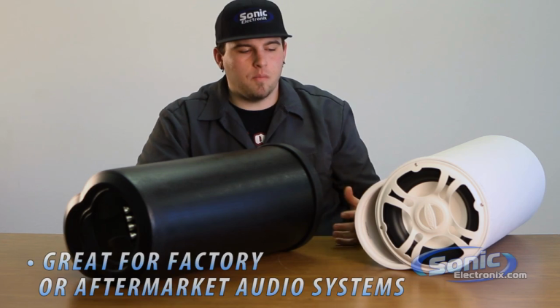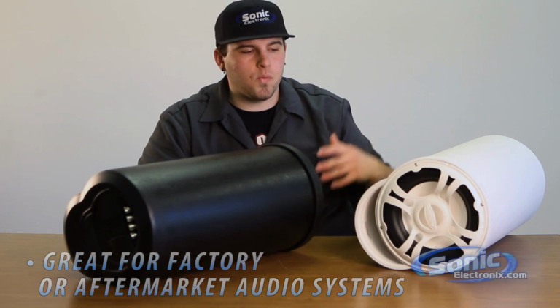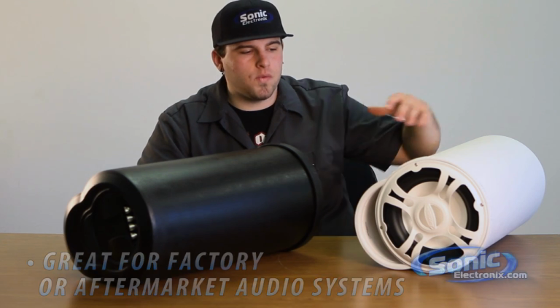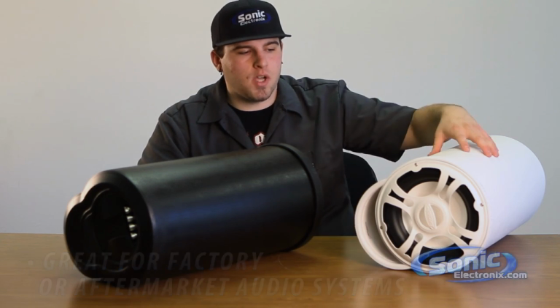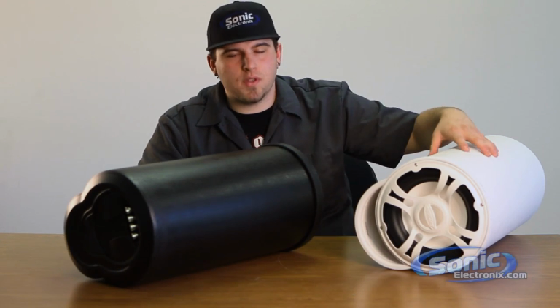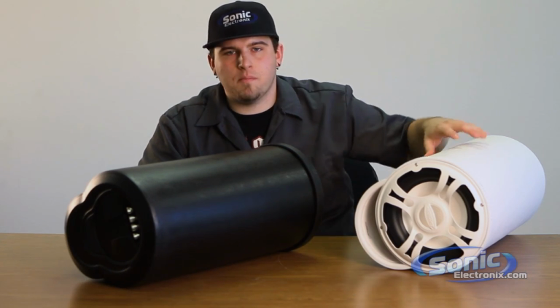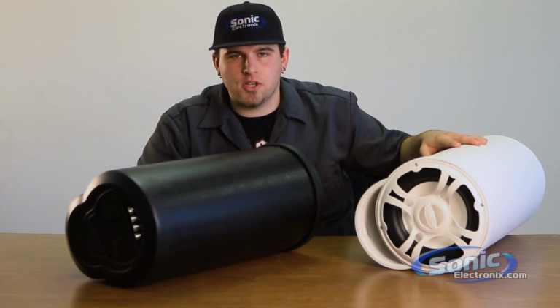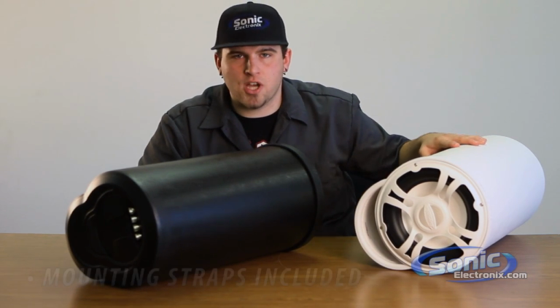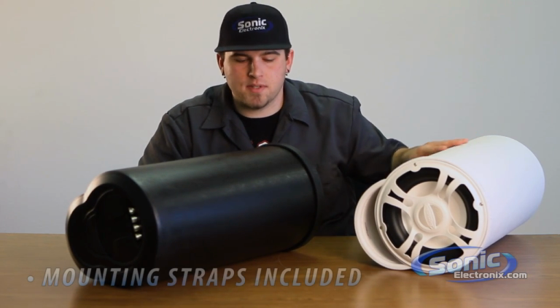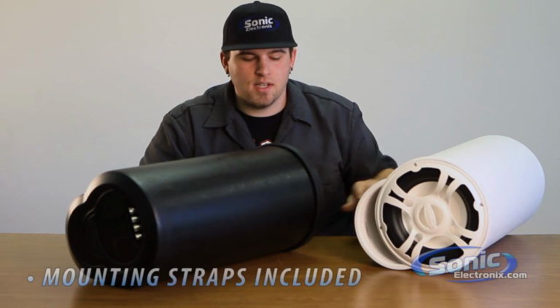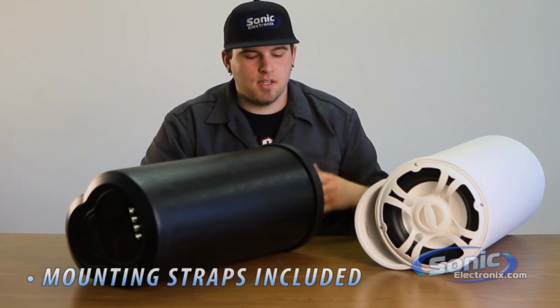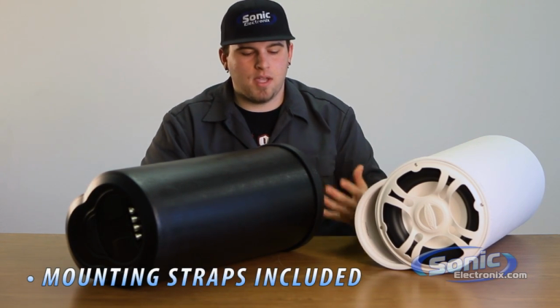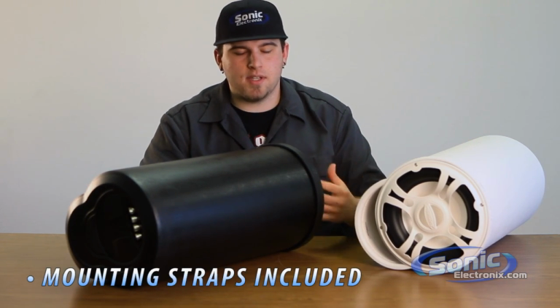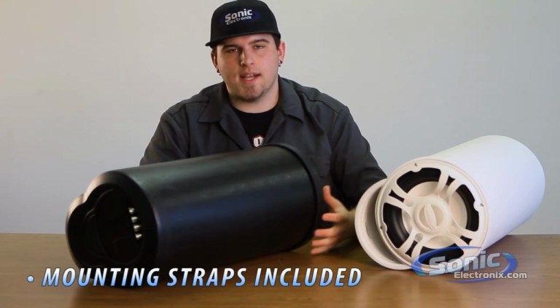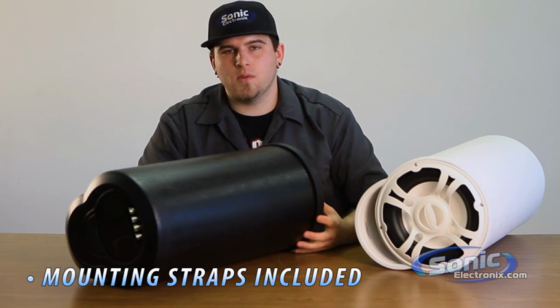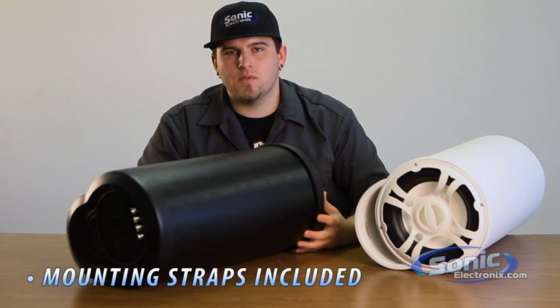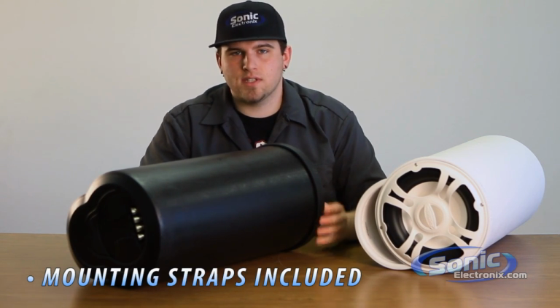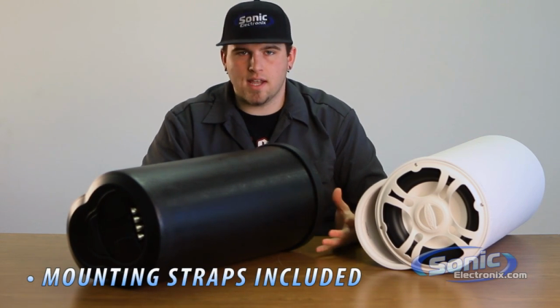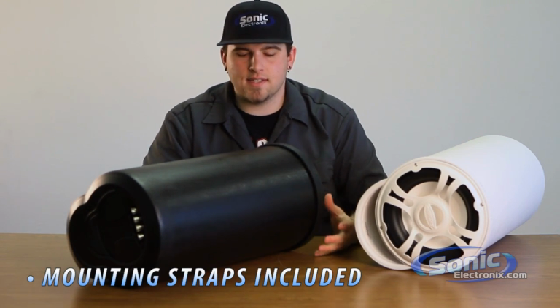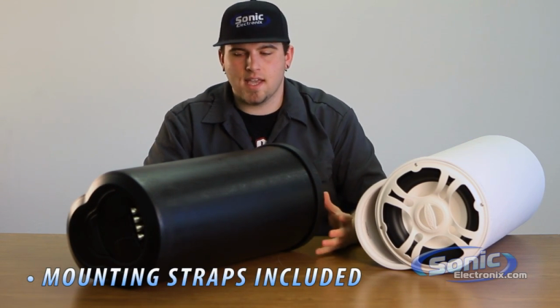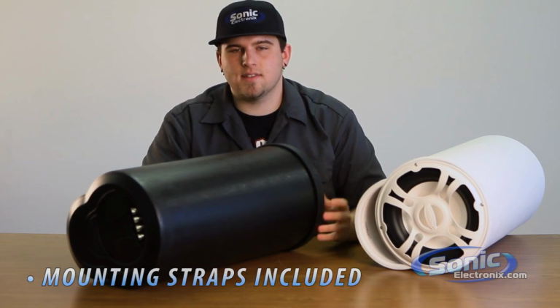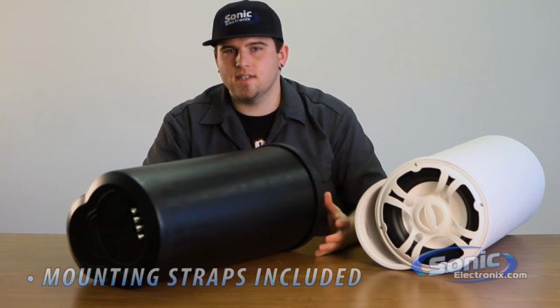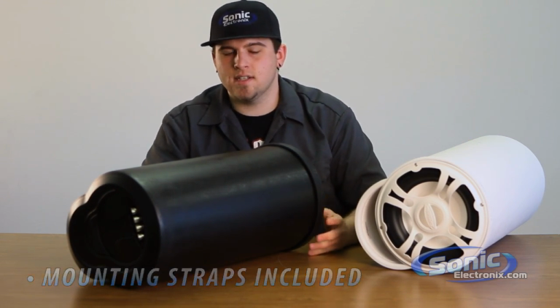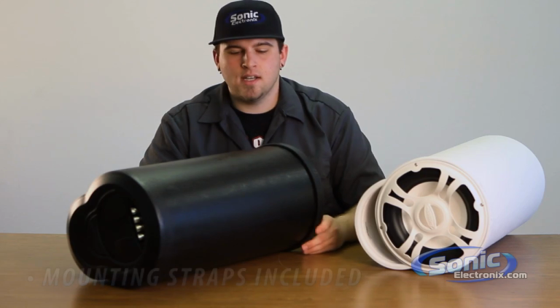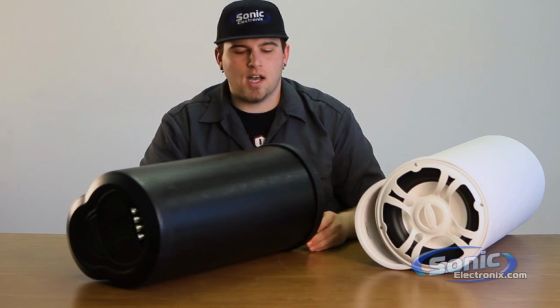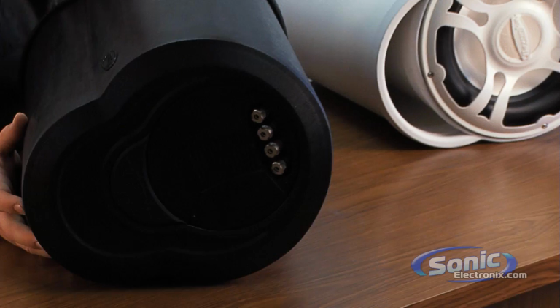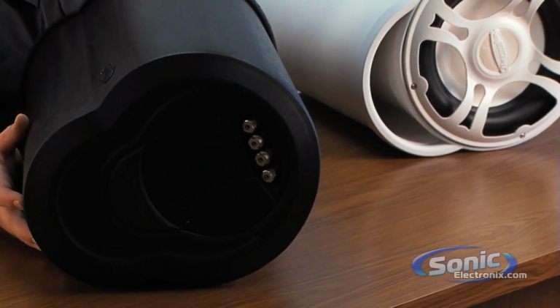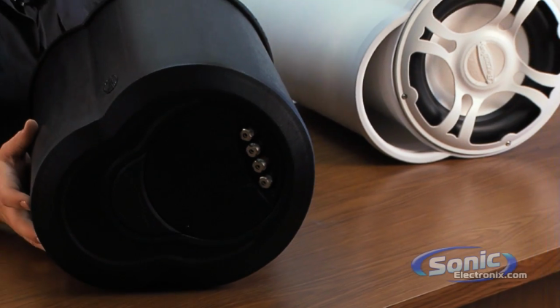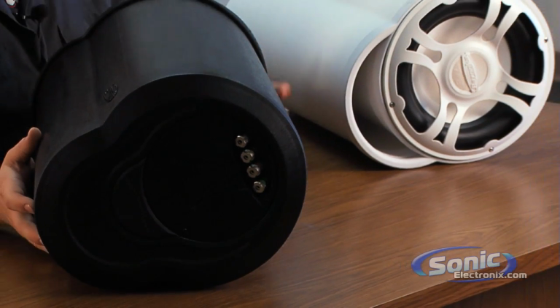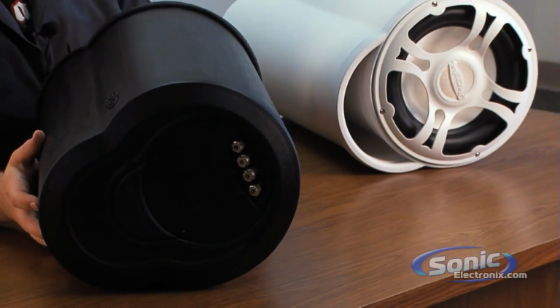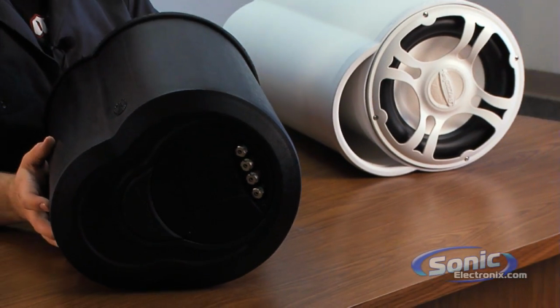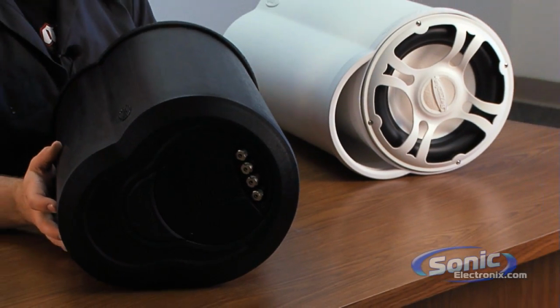Both woofers come with mounting straps to be able to tie down the woofers nice, tight, and secure within the application that you're putting these into.